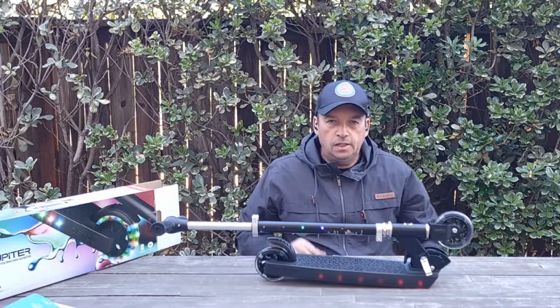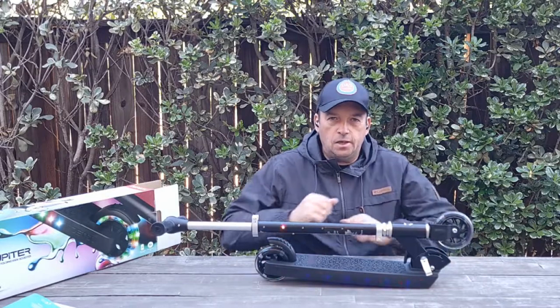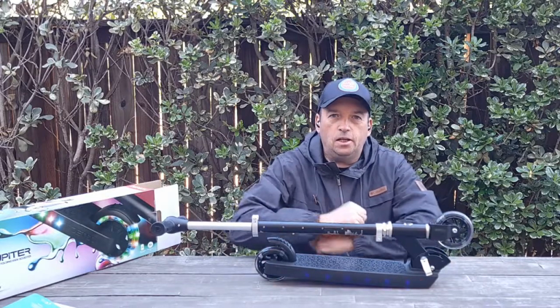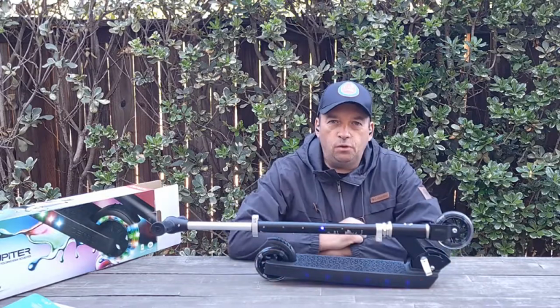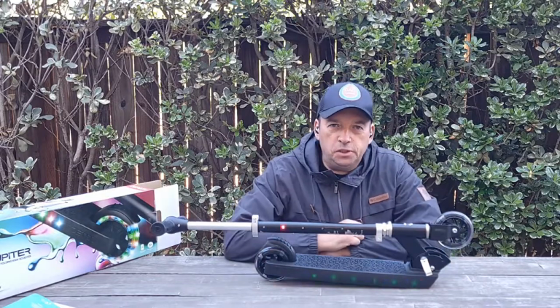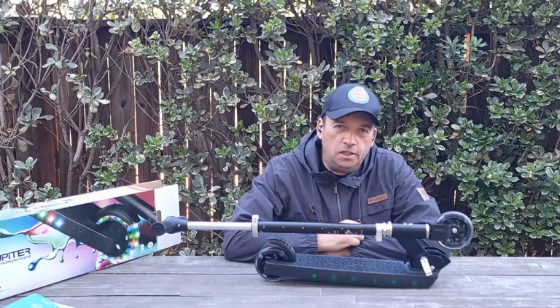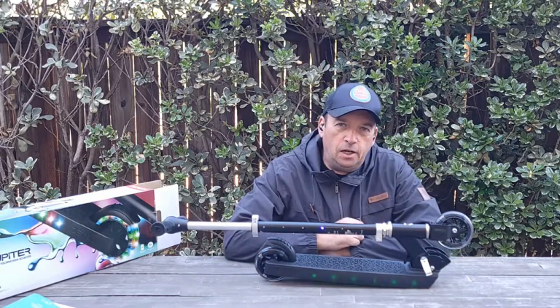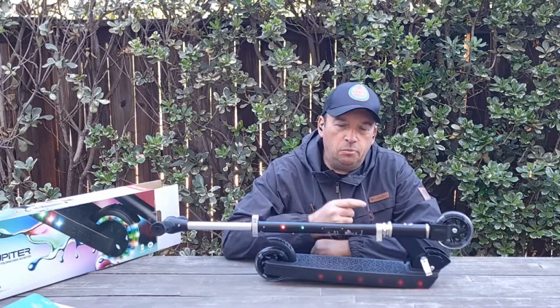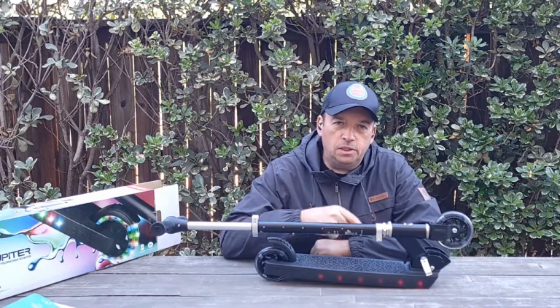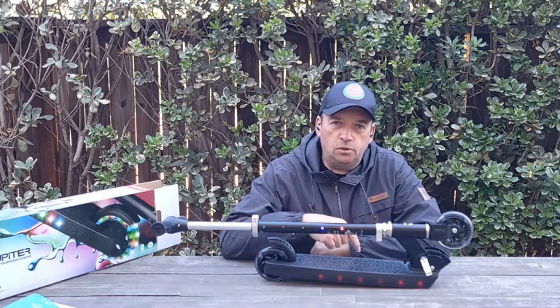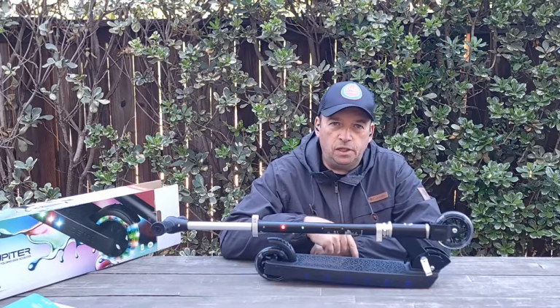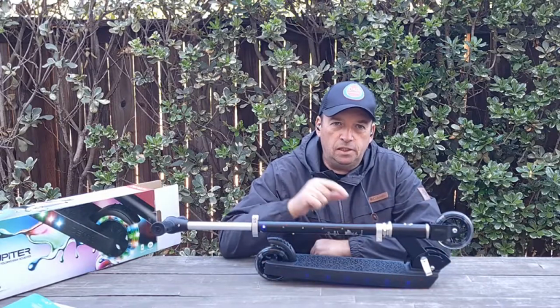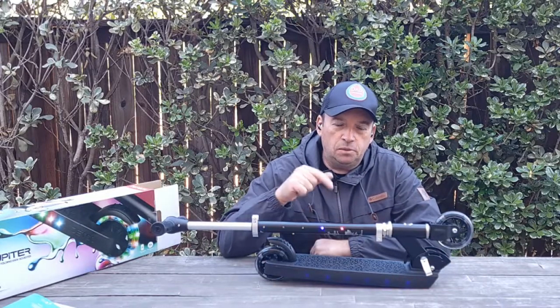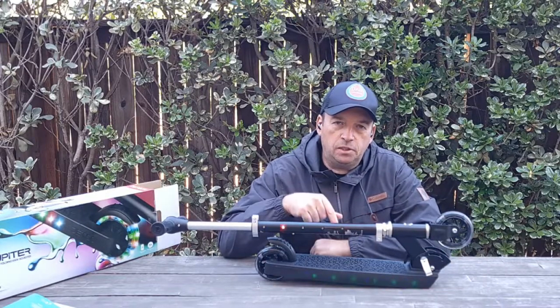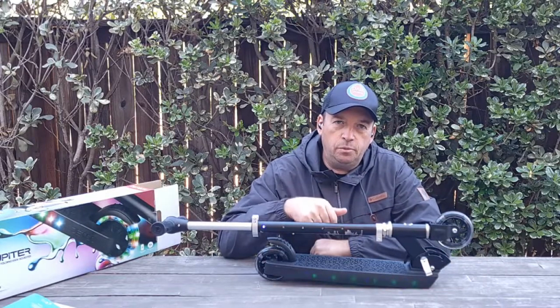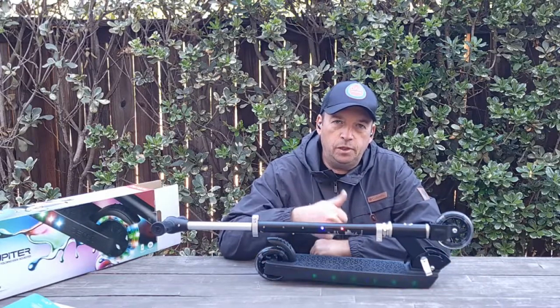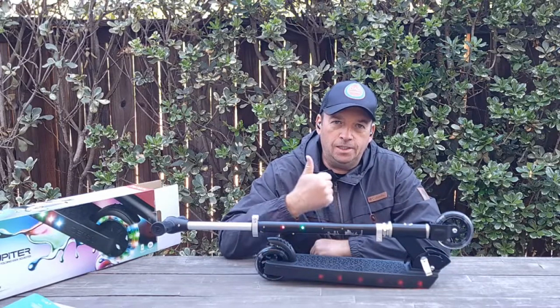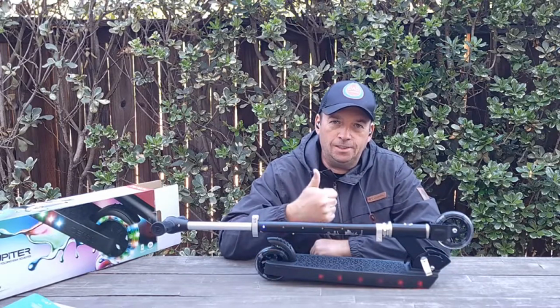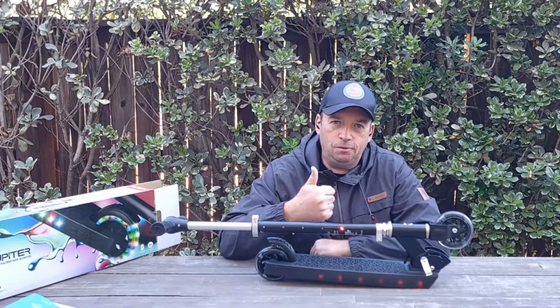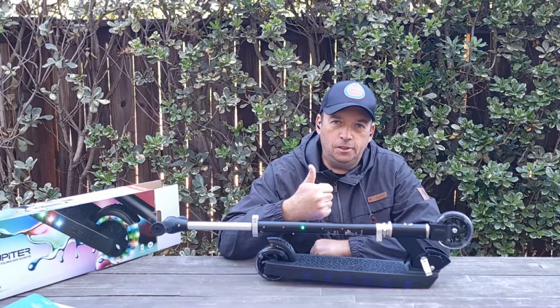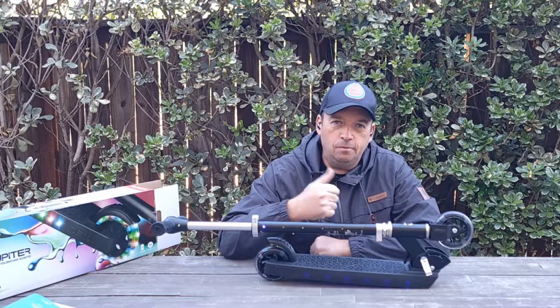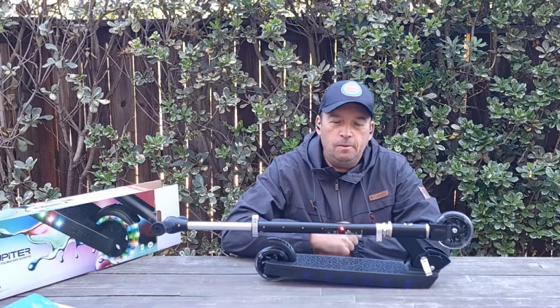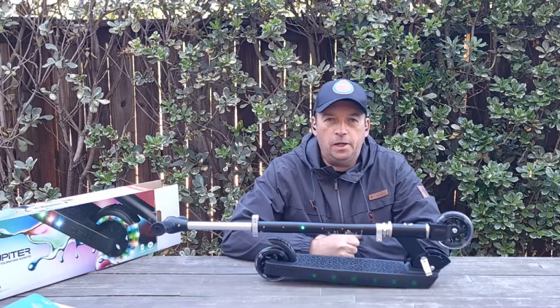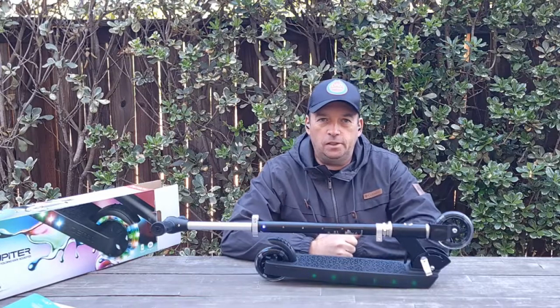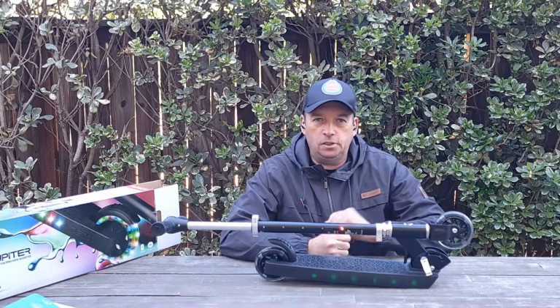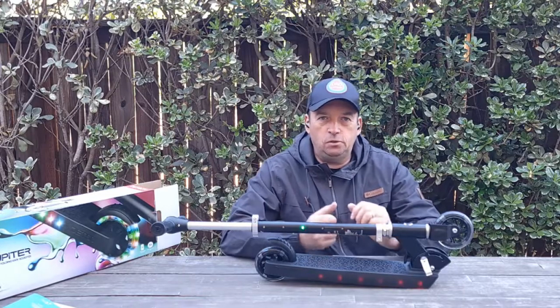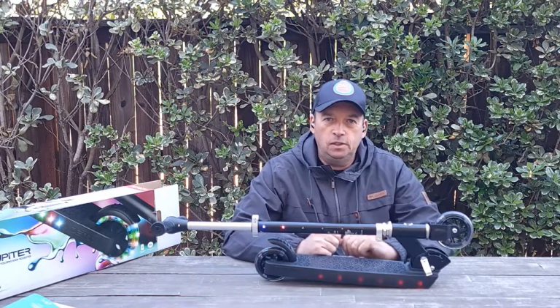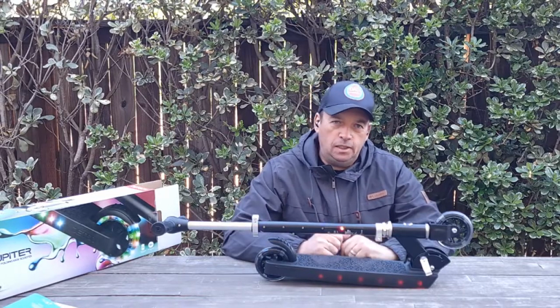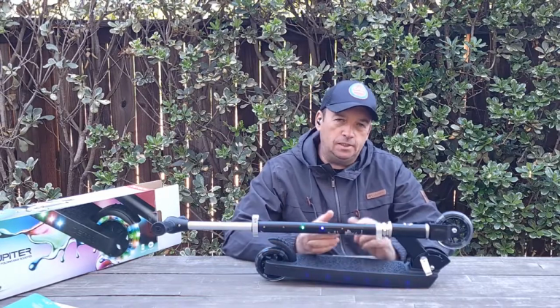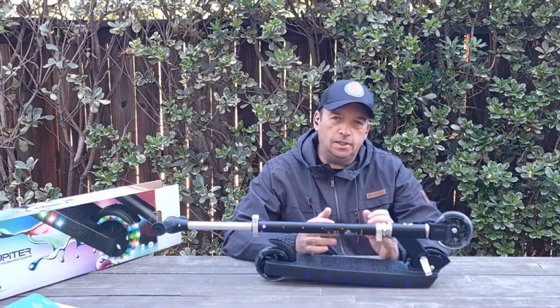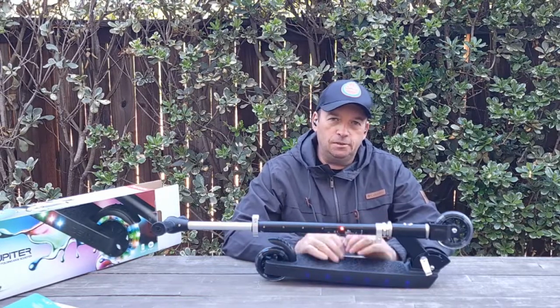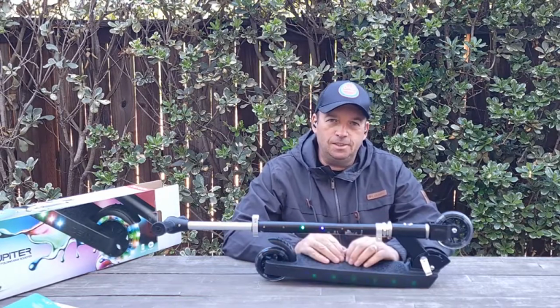Thank you guys for watching. Please don't forget to hit subscribe and like this video, and I'll see you in the next video.